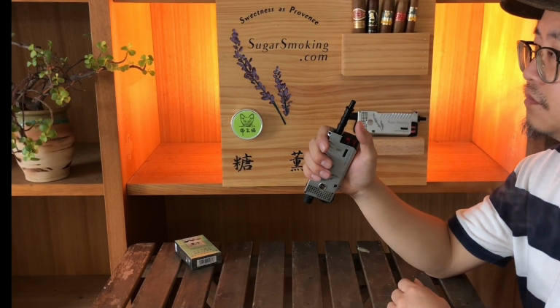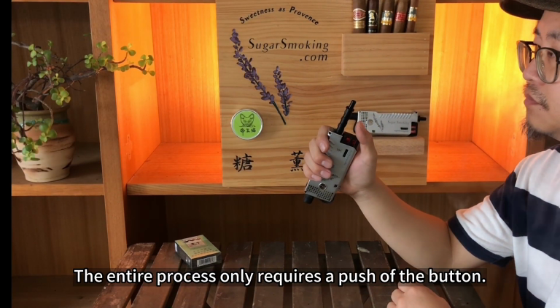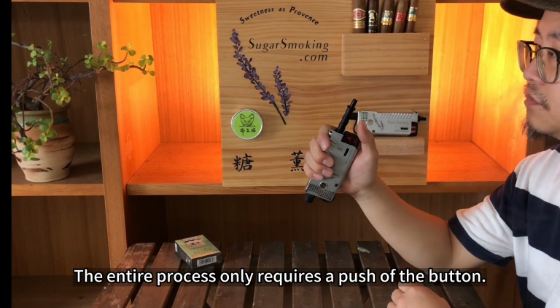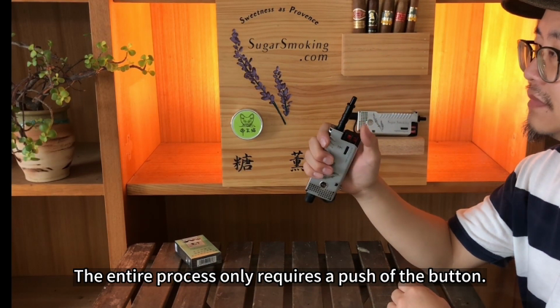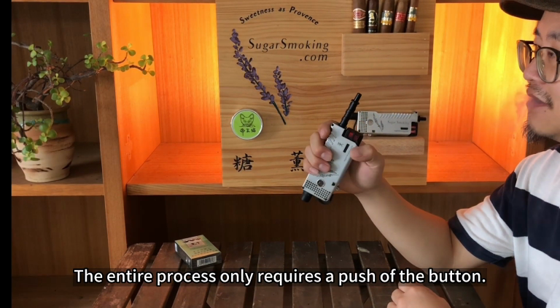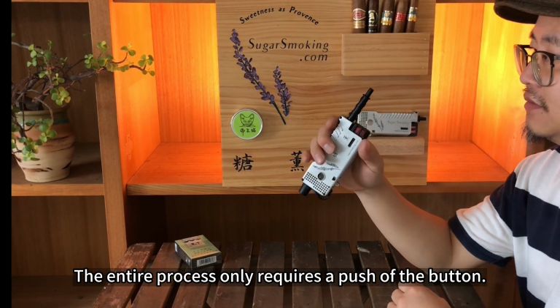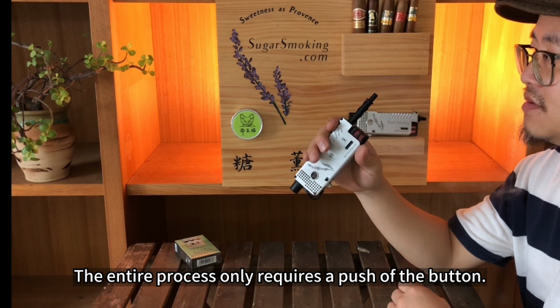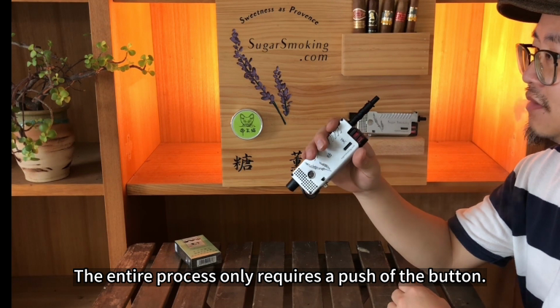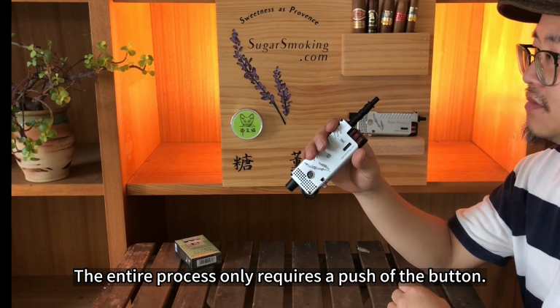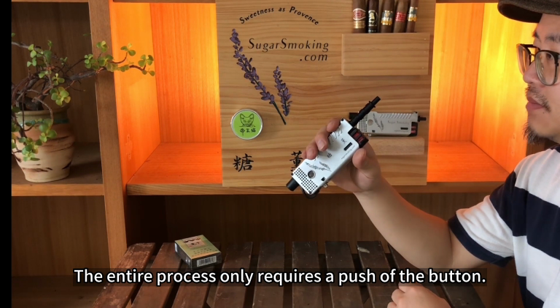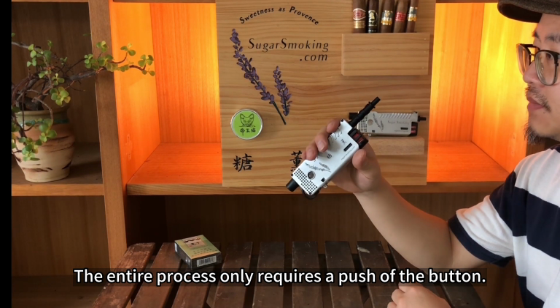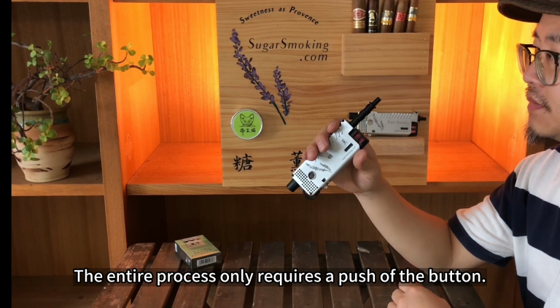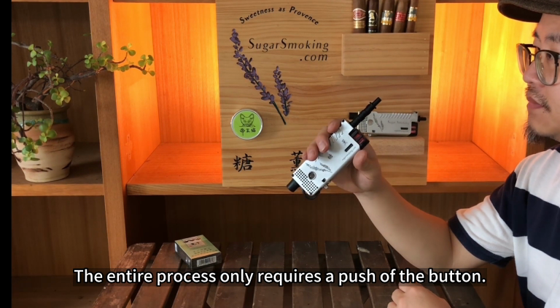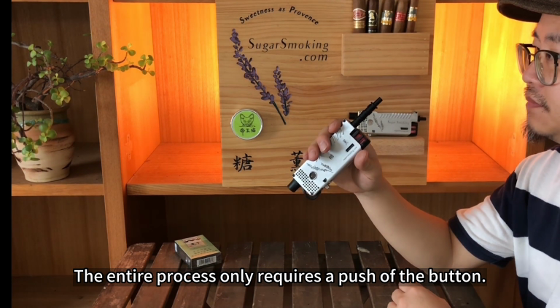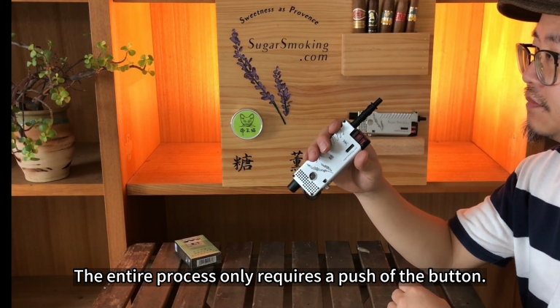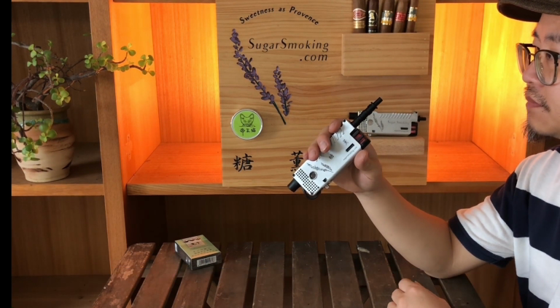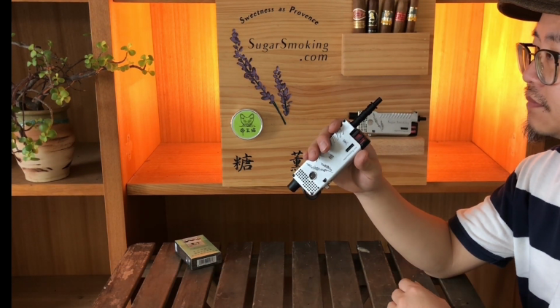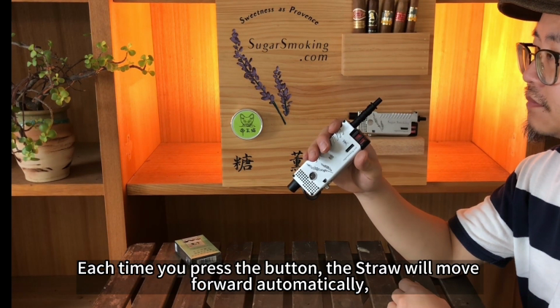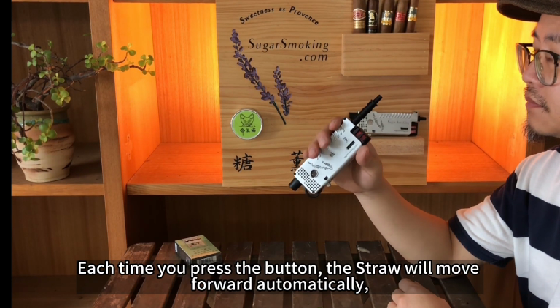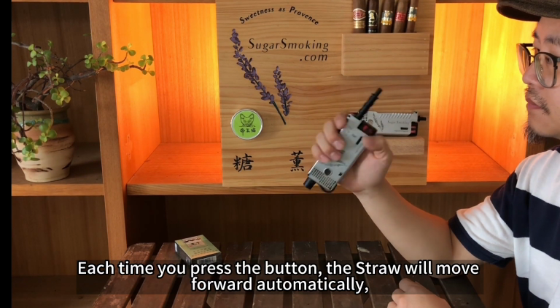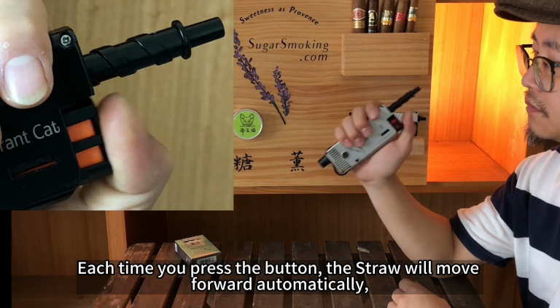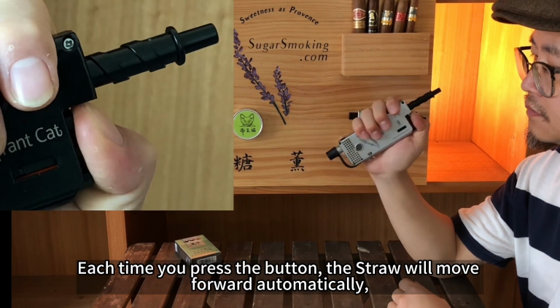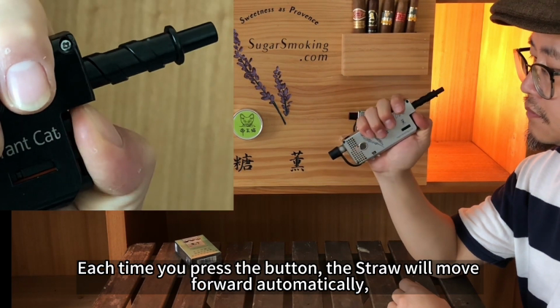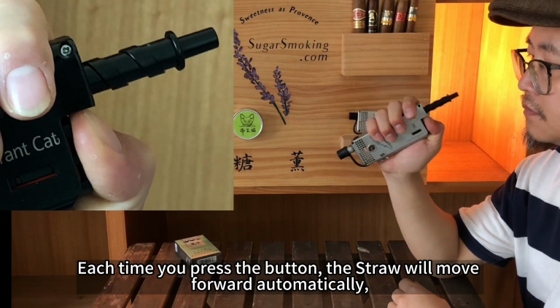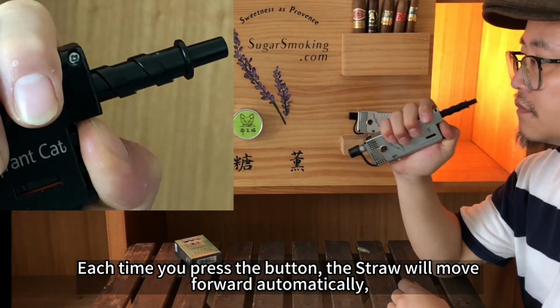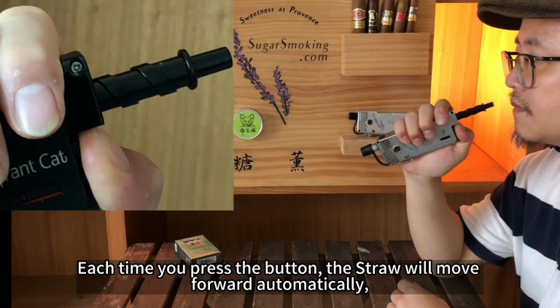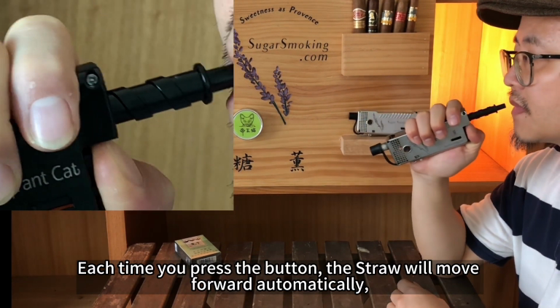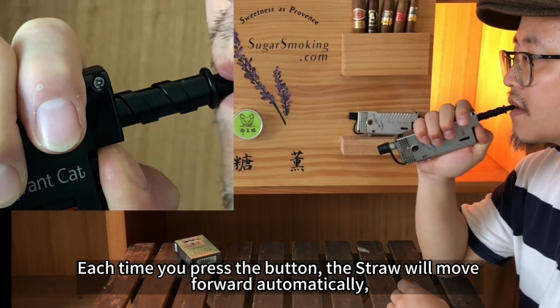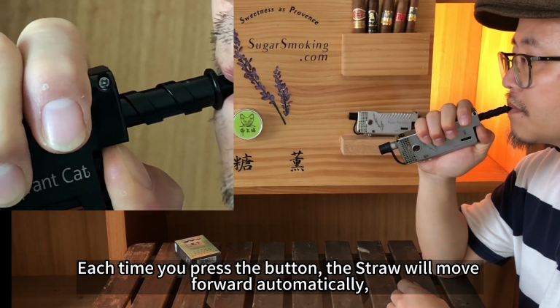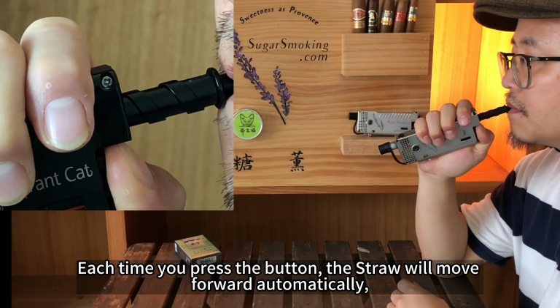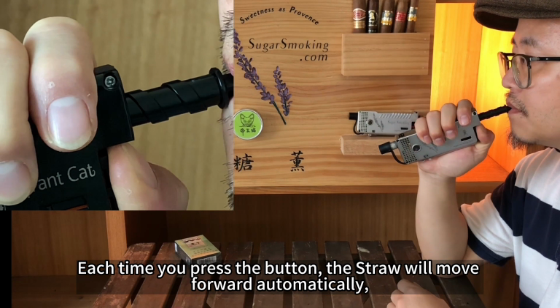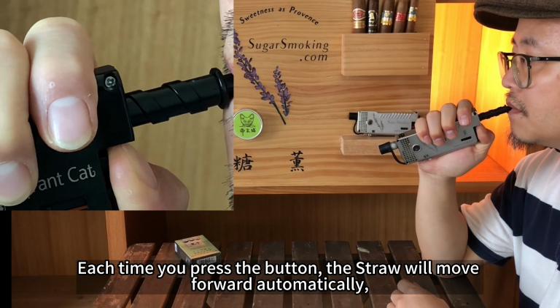The entire process only requires a push of the button. Each time you press the button, the straw will move forward automatically.